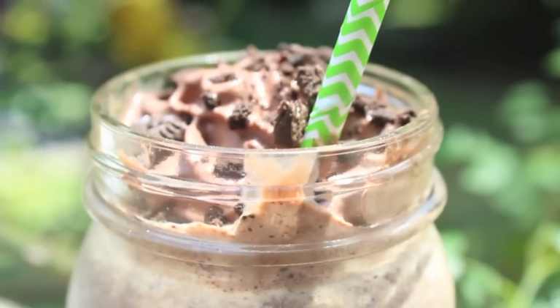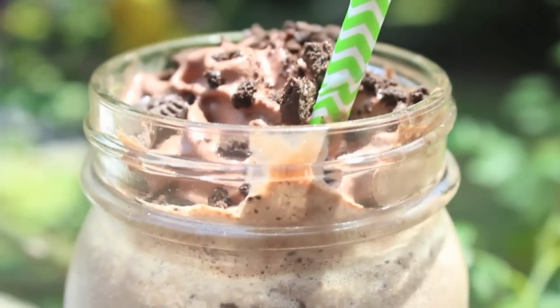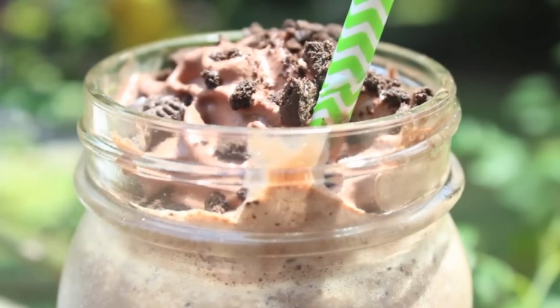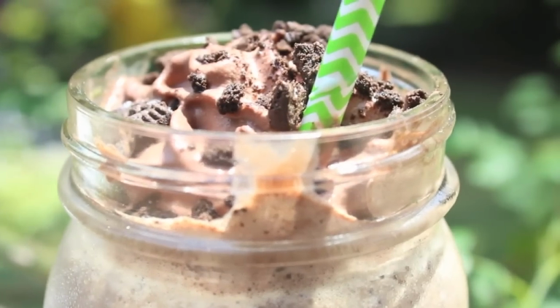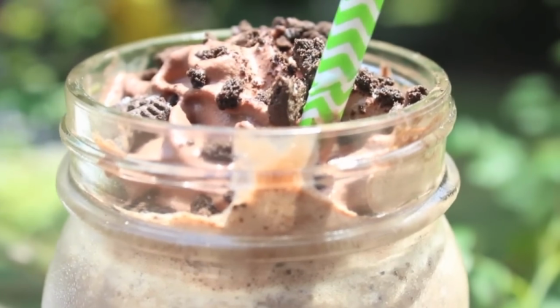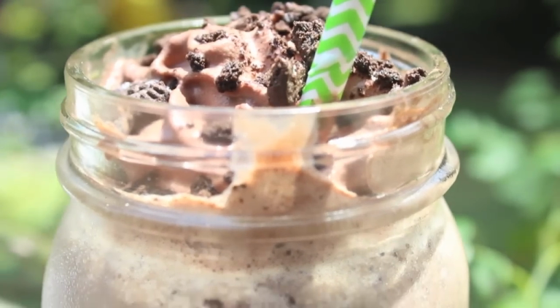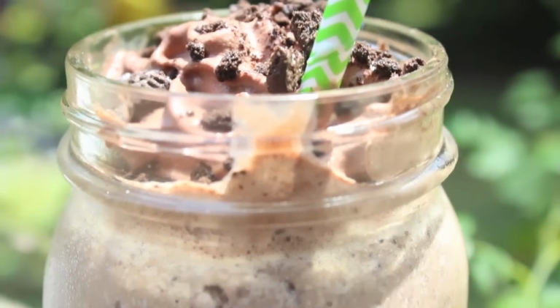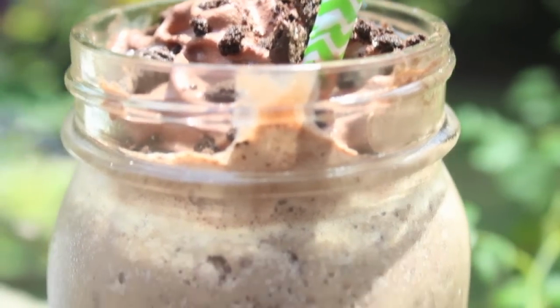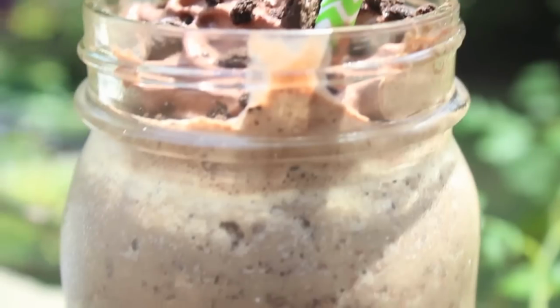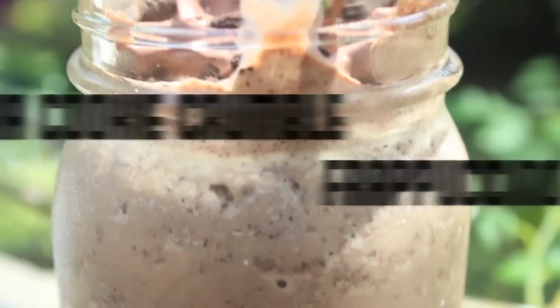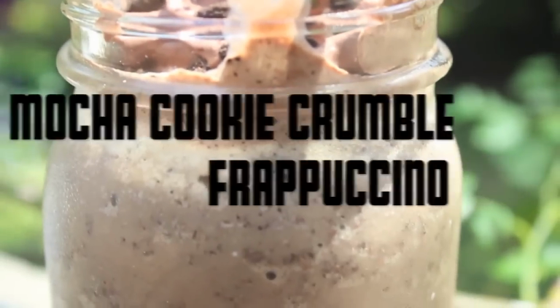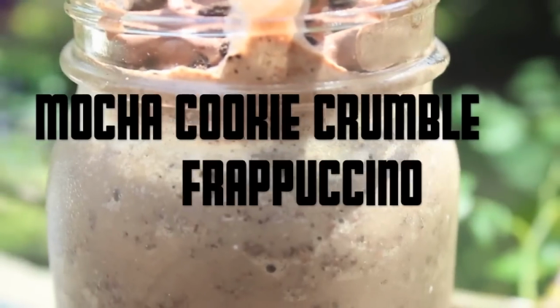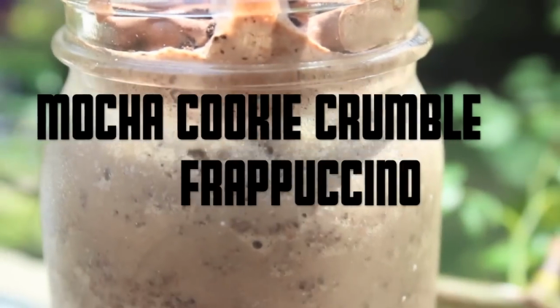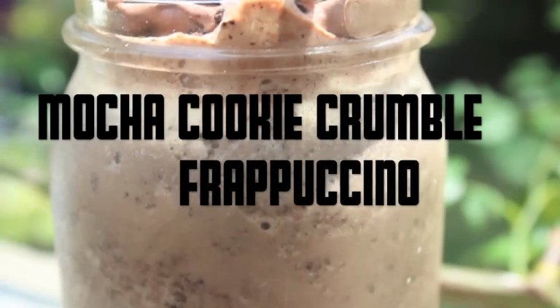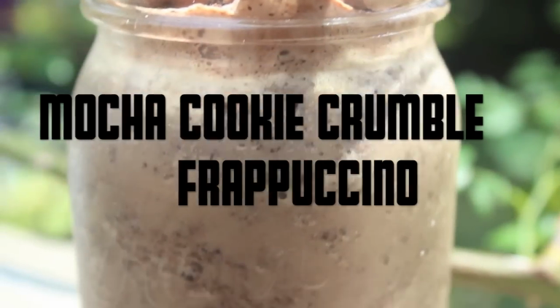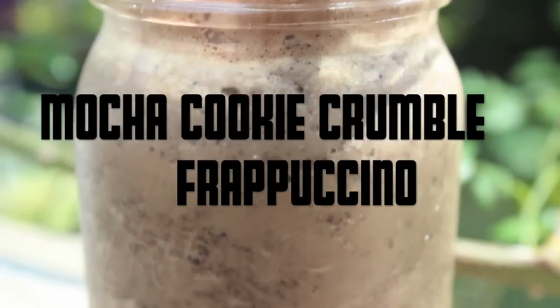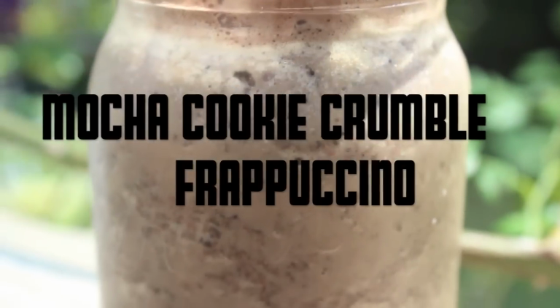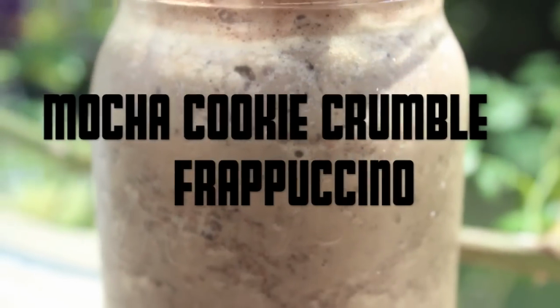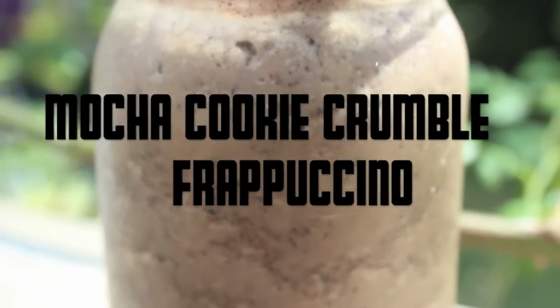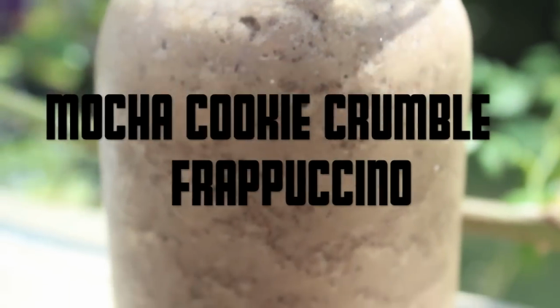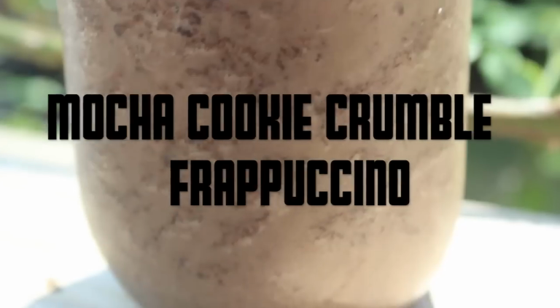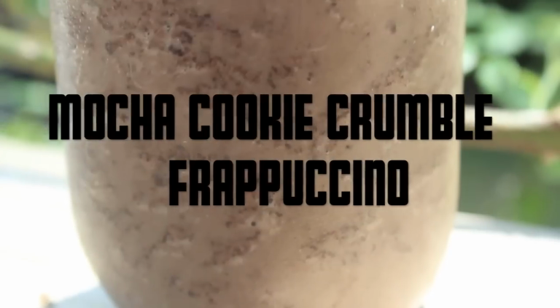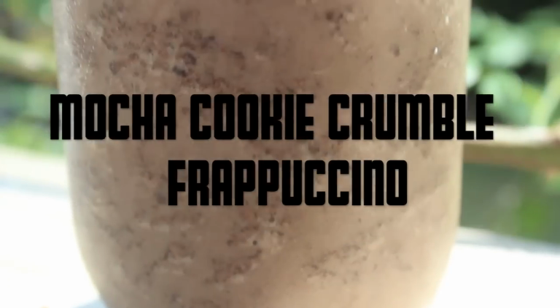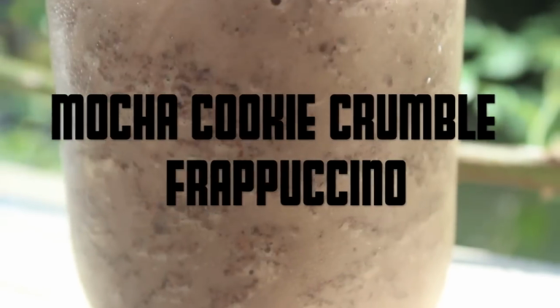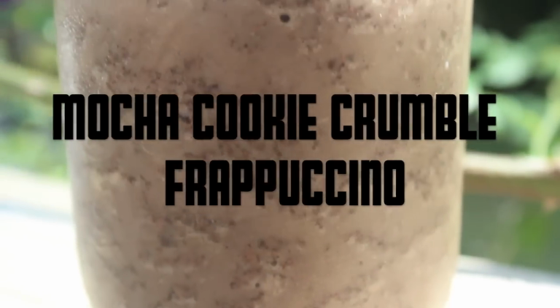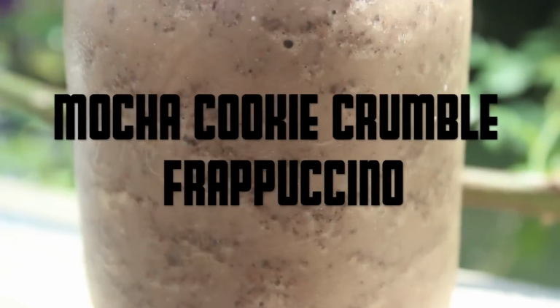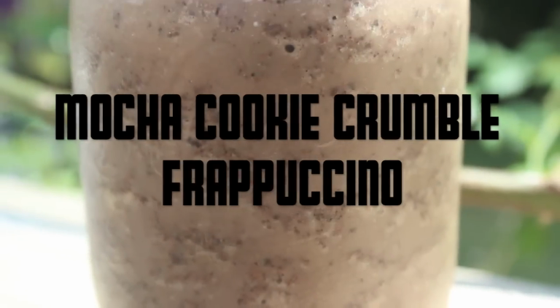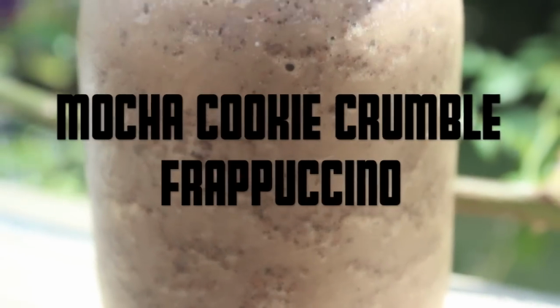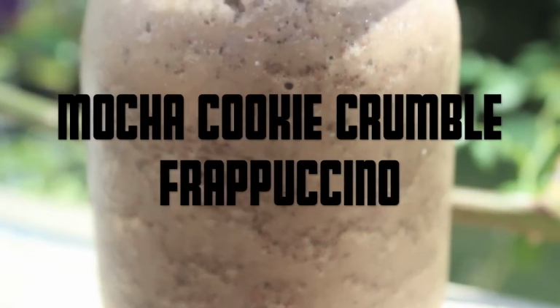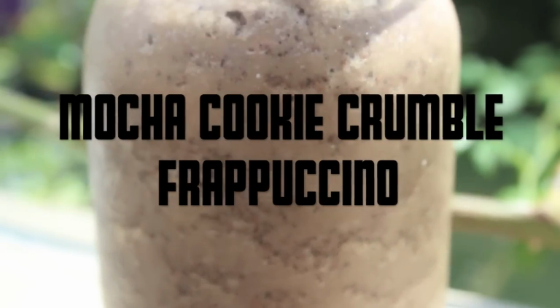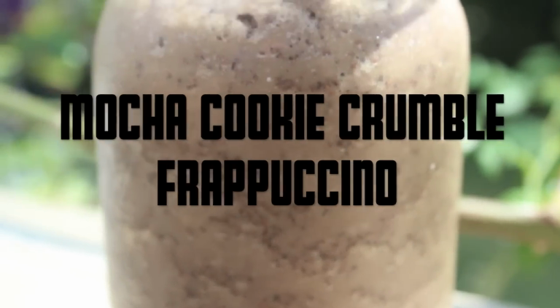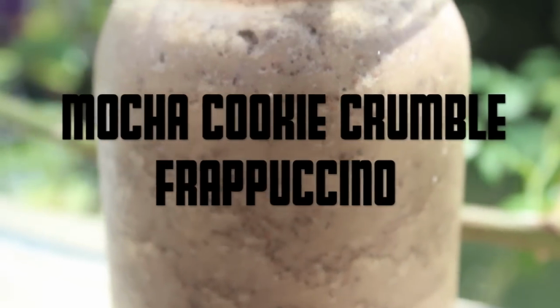So next is my favorite, the mocha cookie crumble frapp. You'll only need a few ingredients, but let's get started.